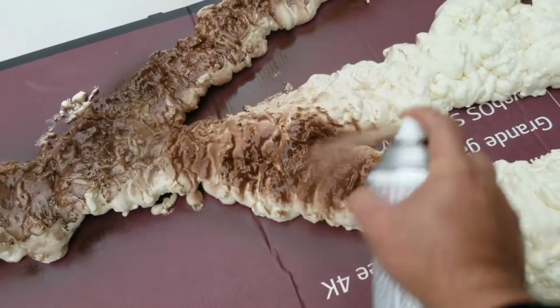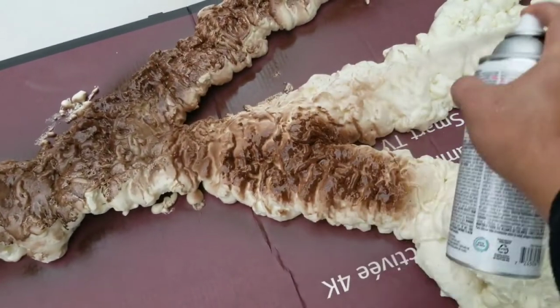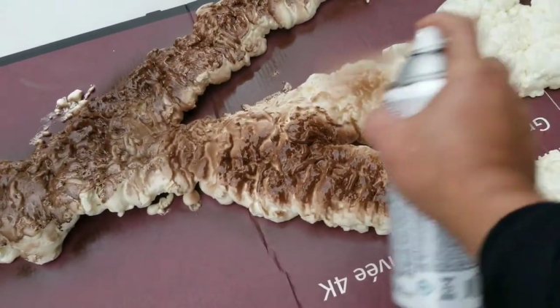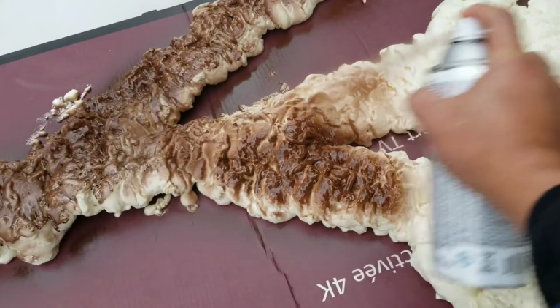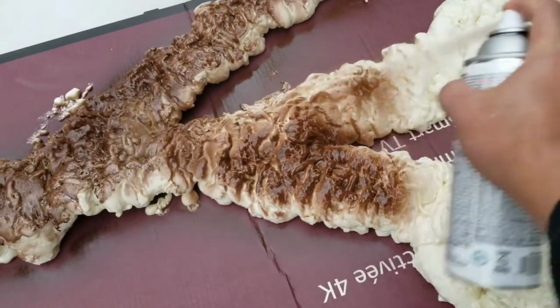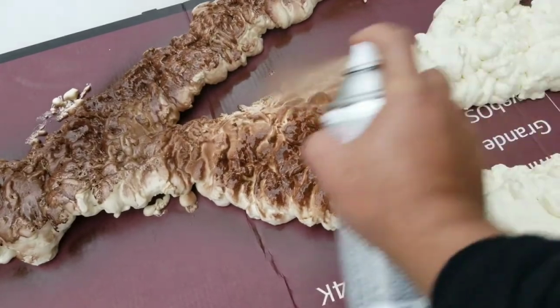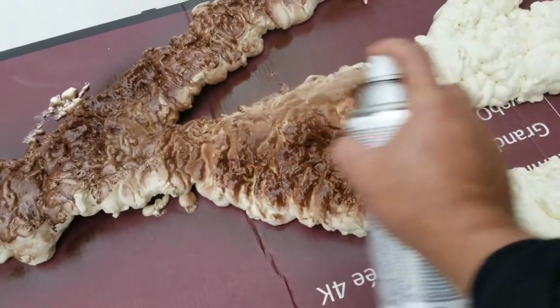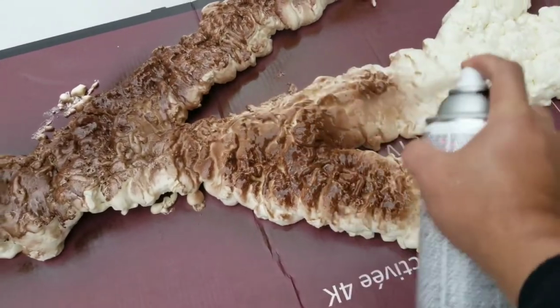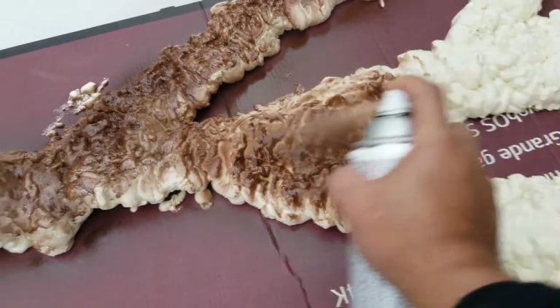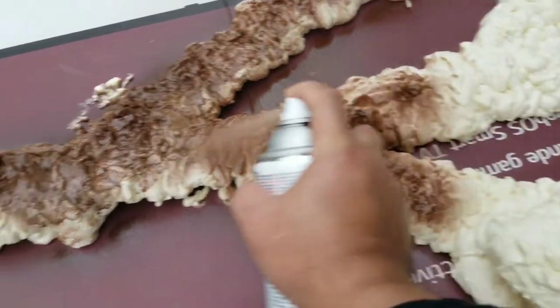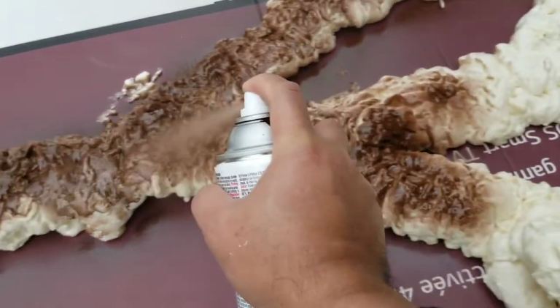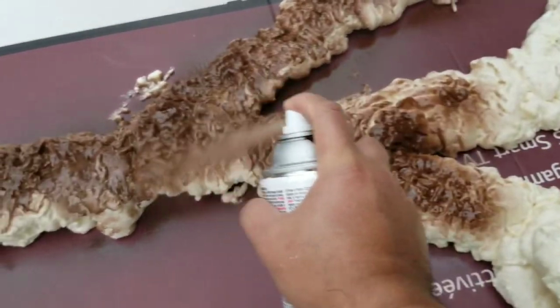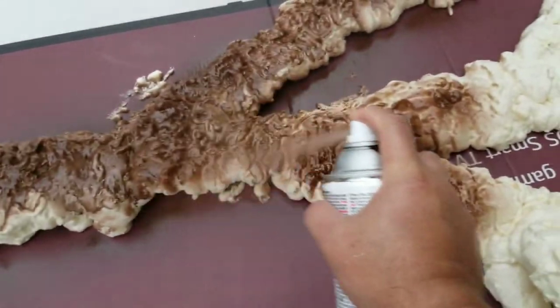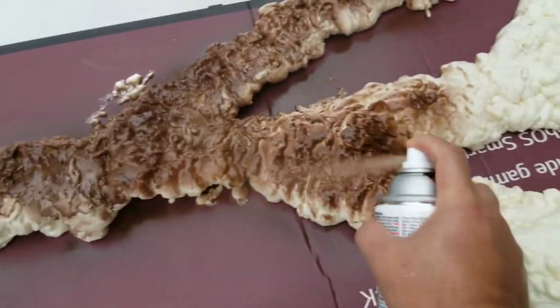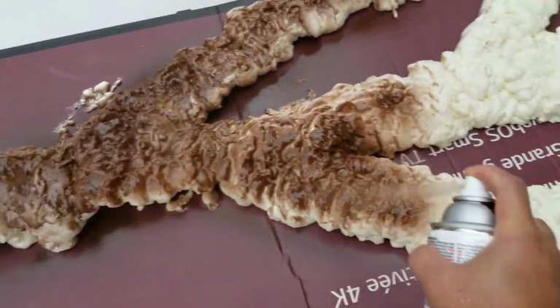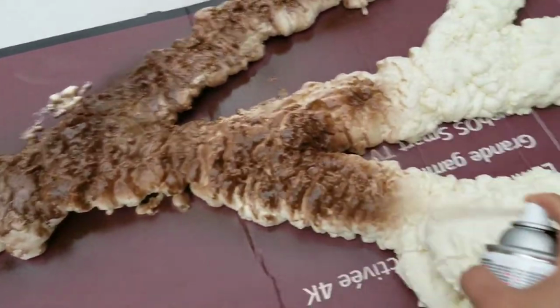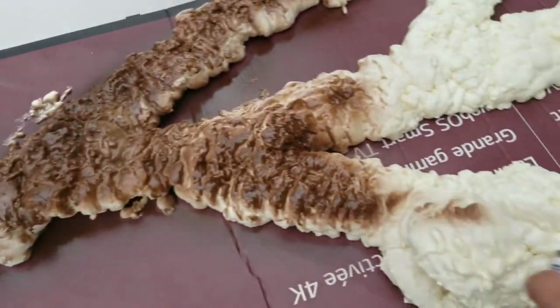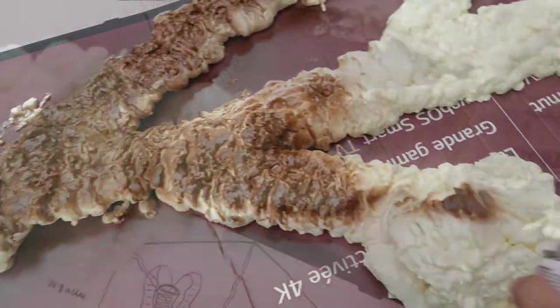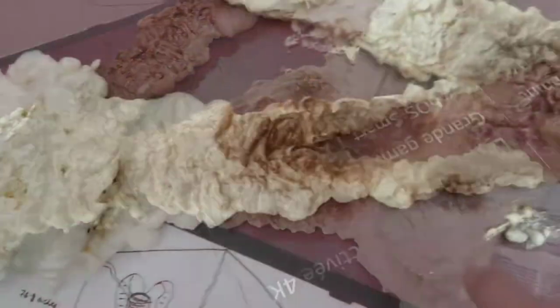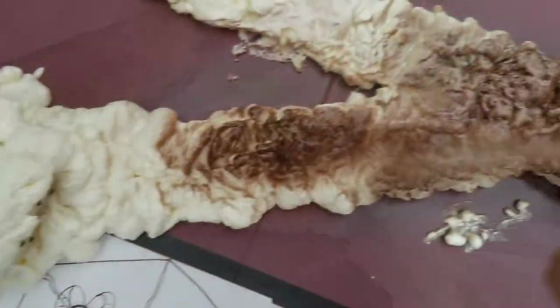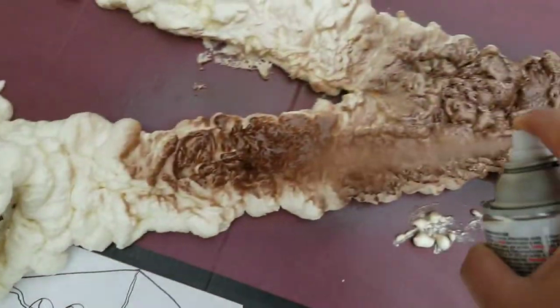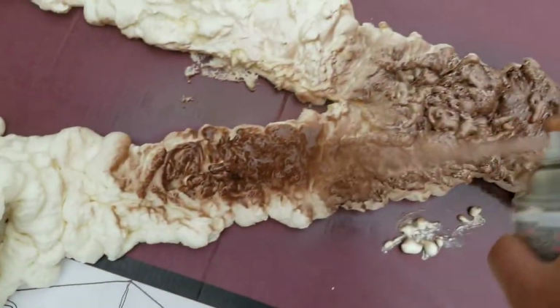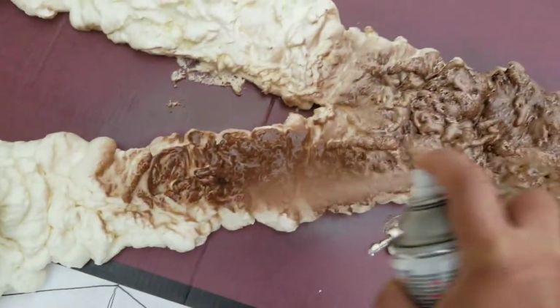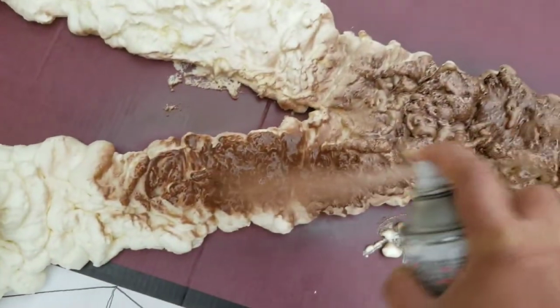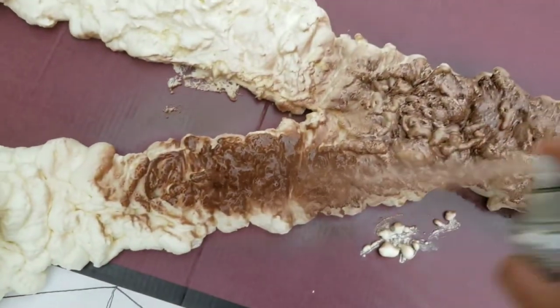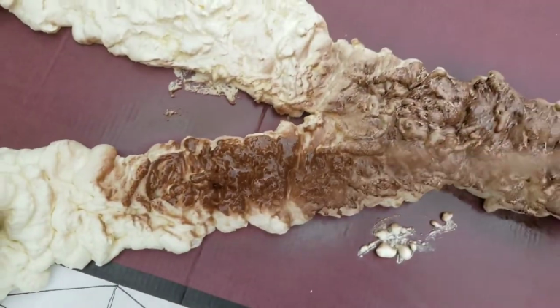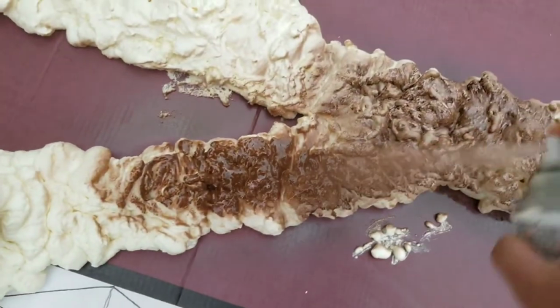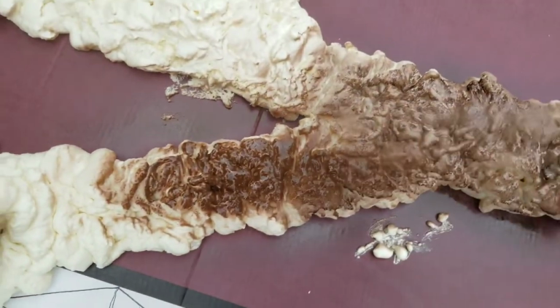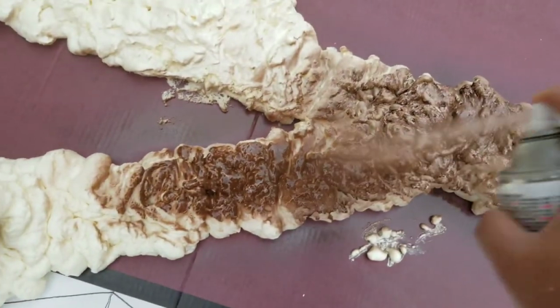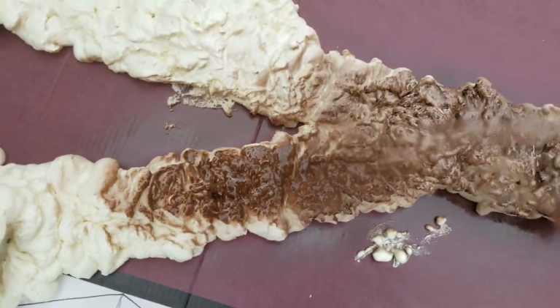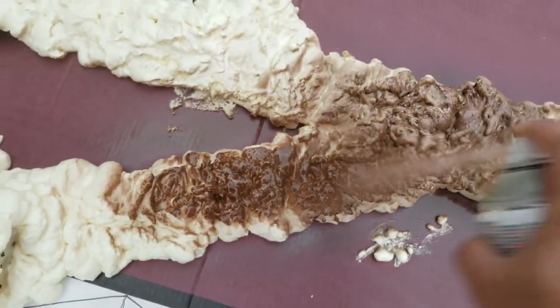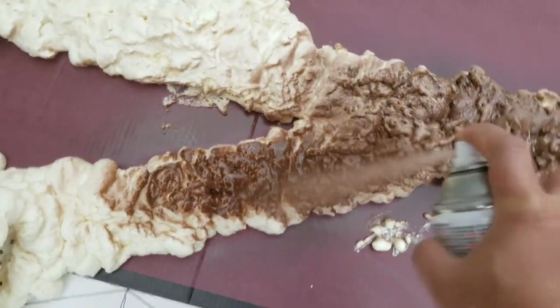Once the white foam is hardened, you can use spray paint to change the color from white to brown.